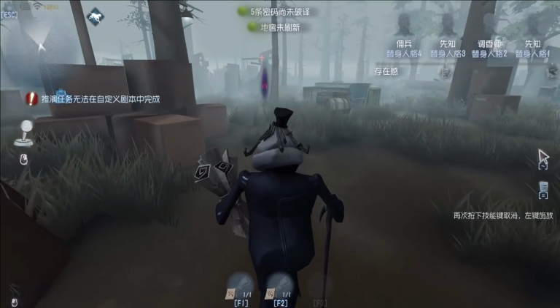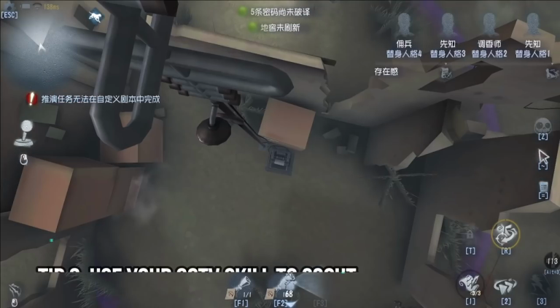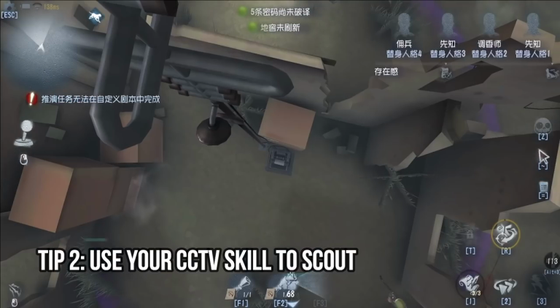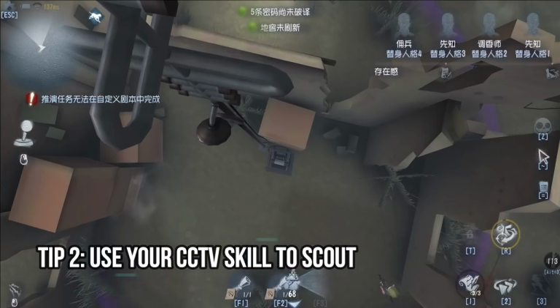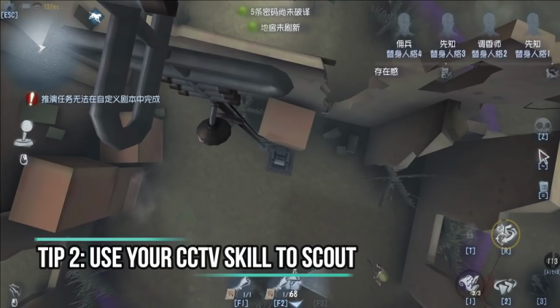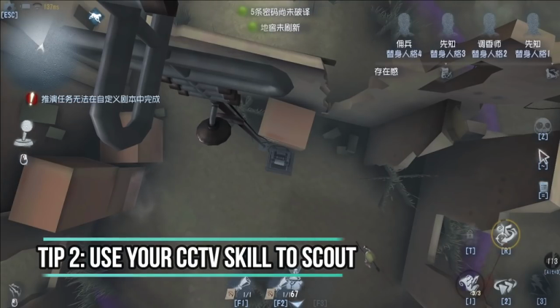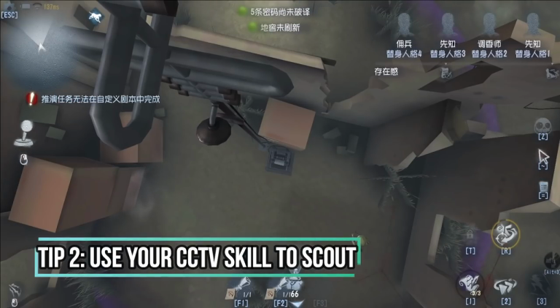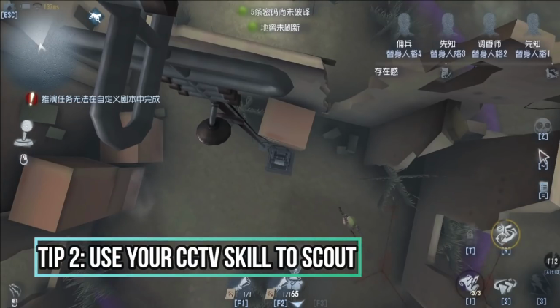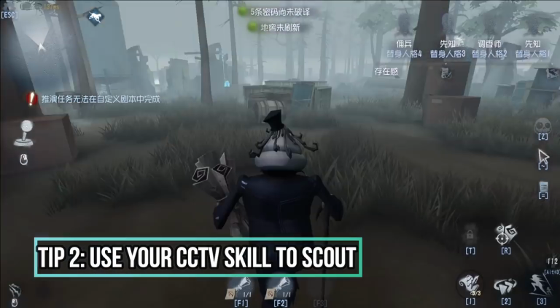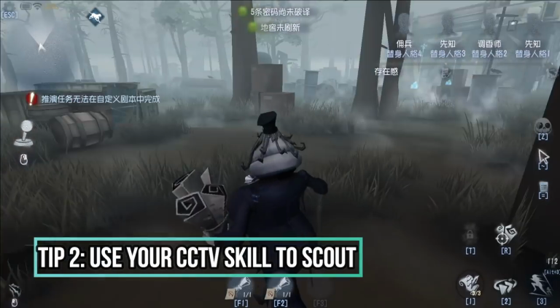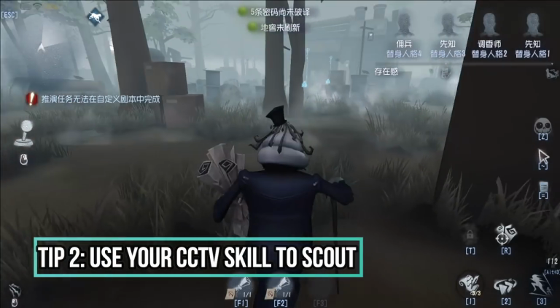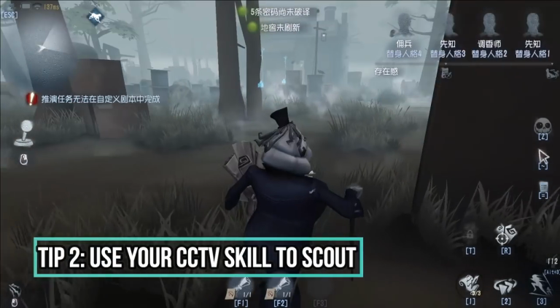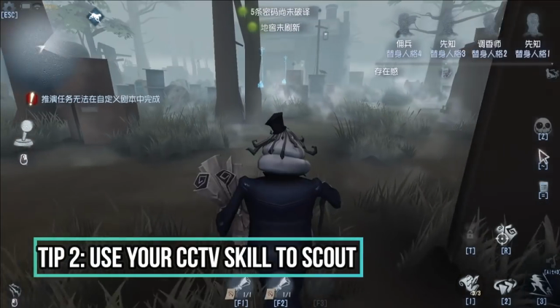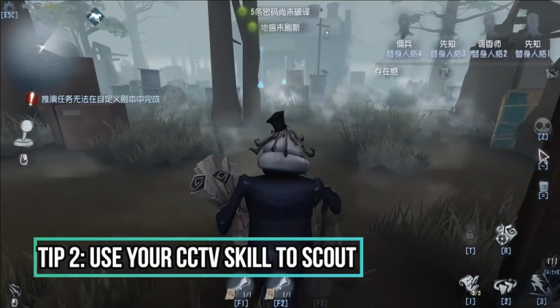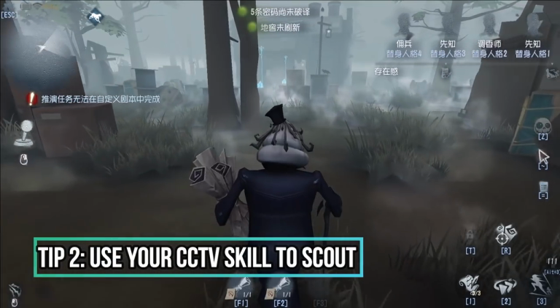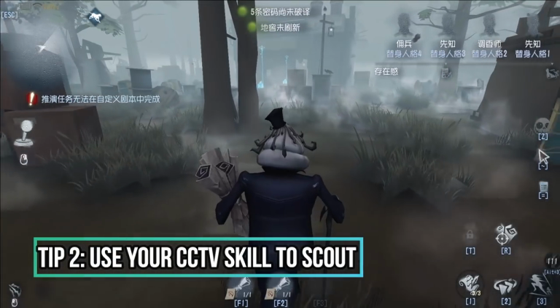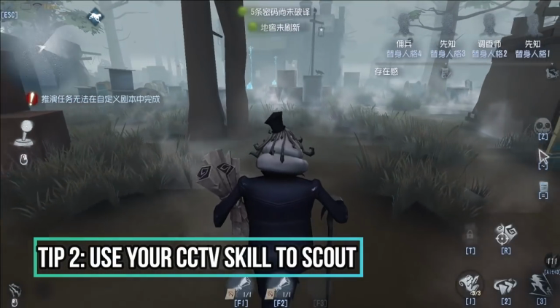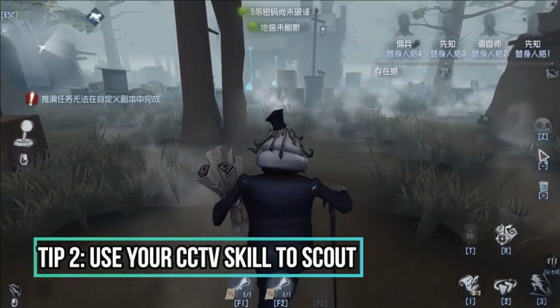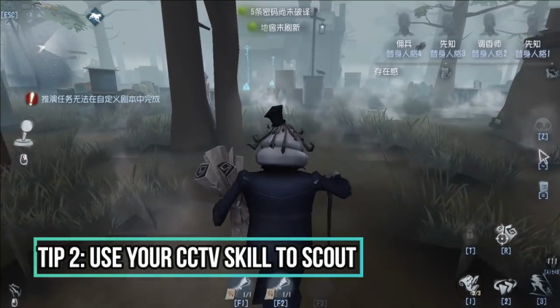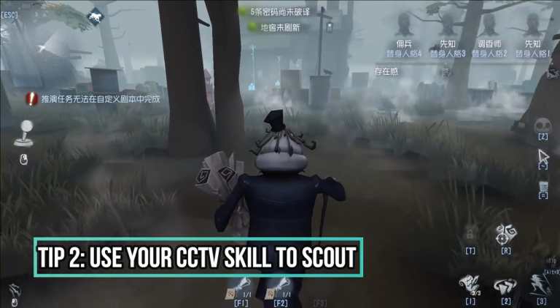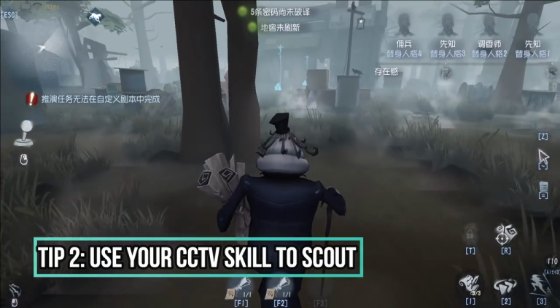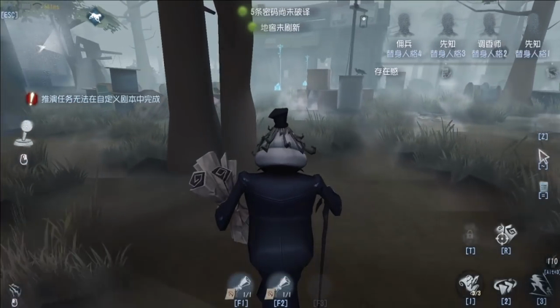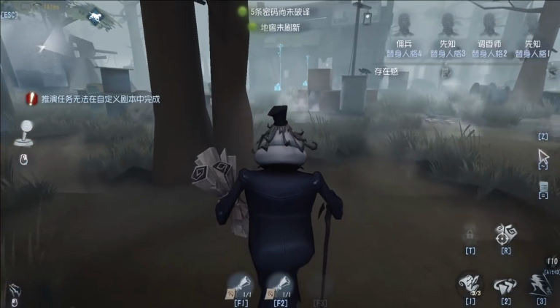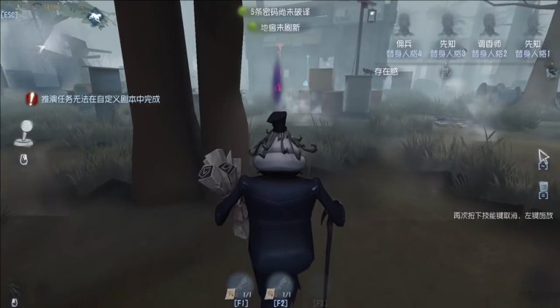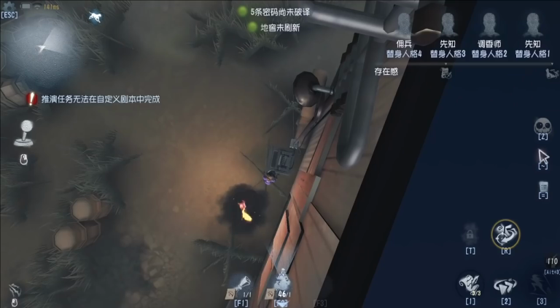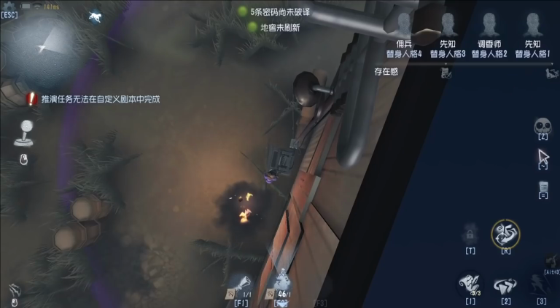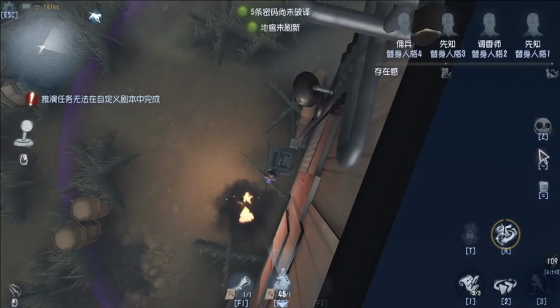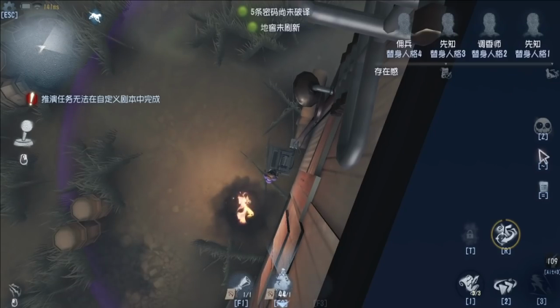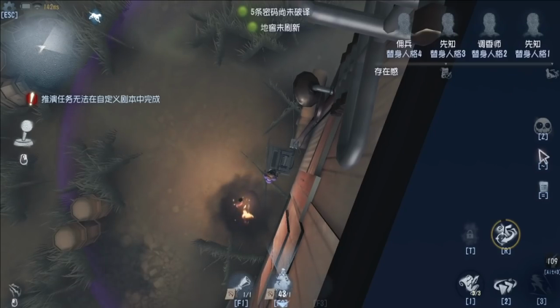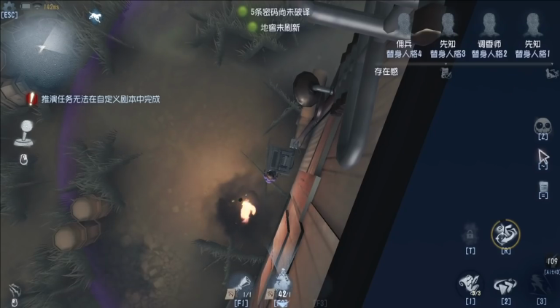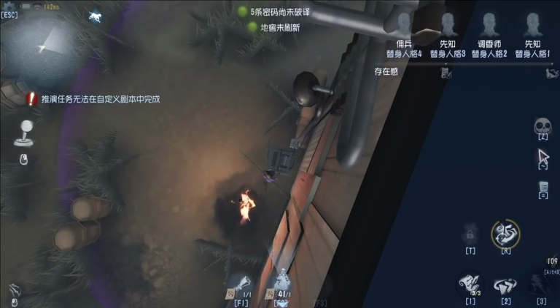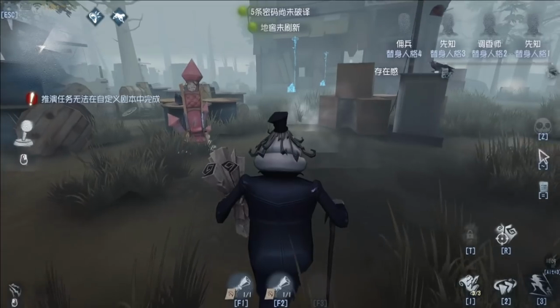Tip number two: use your CCTV skill to scout — it's only a 5-second cooldown.